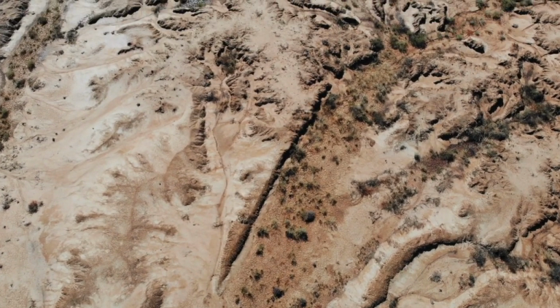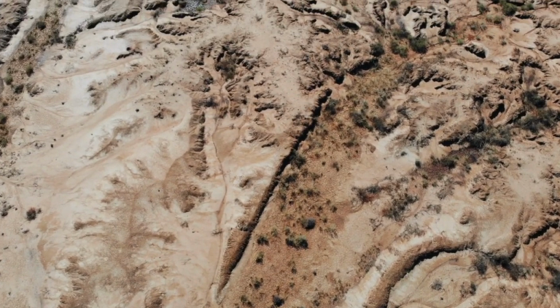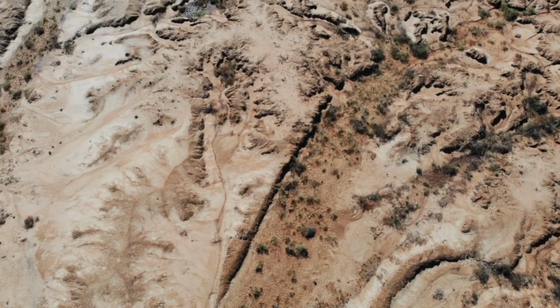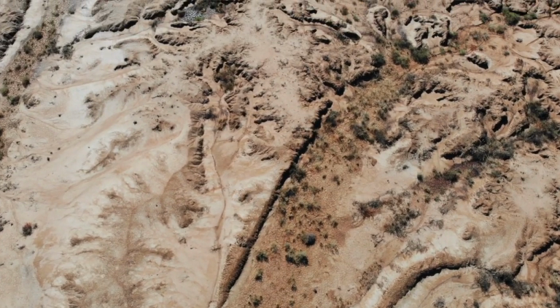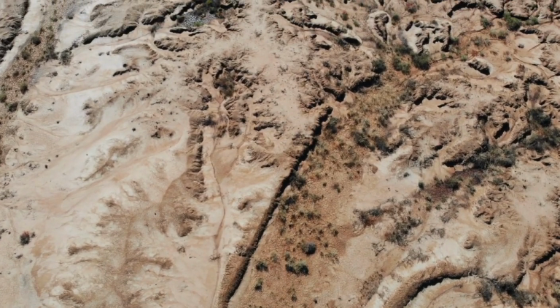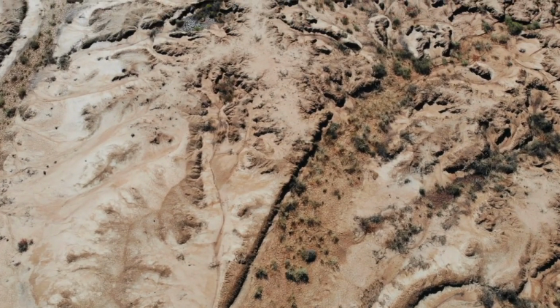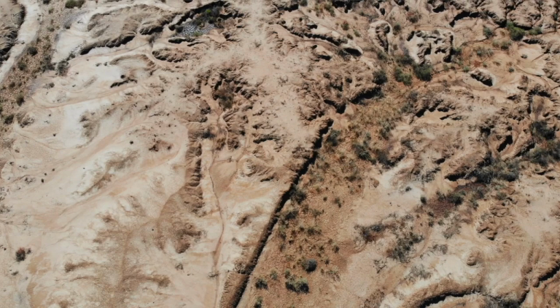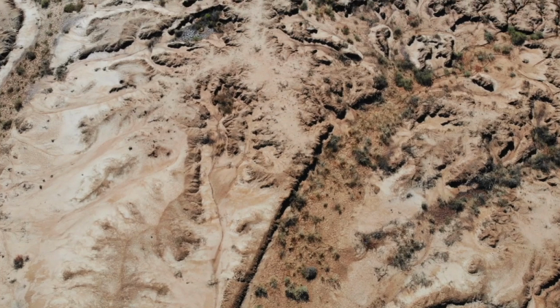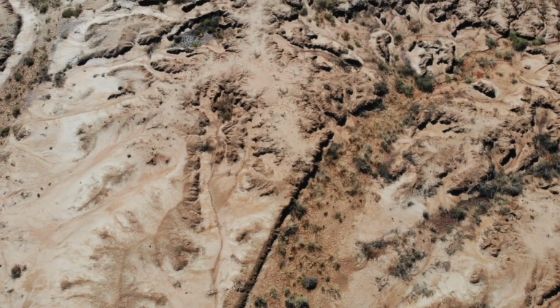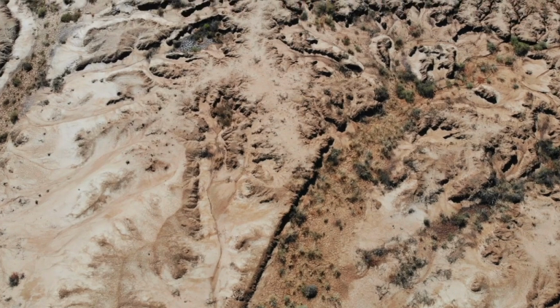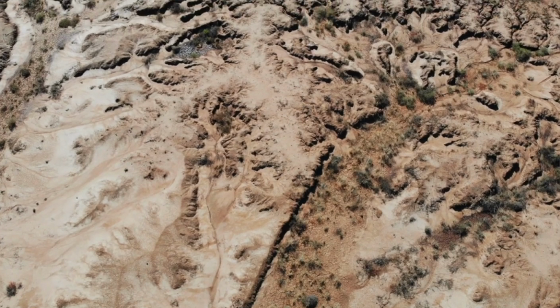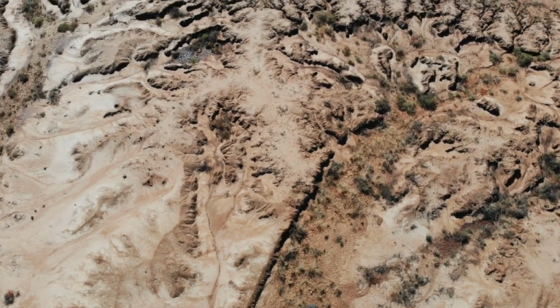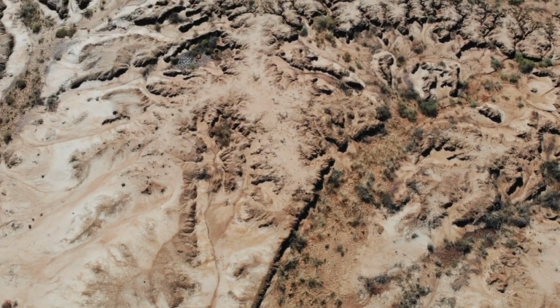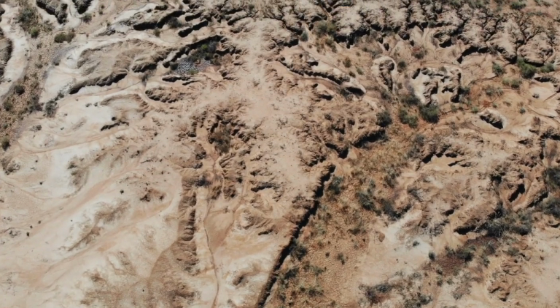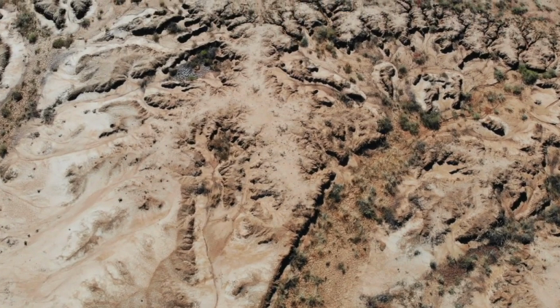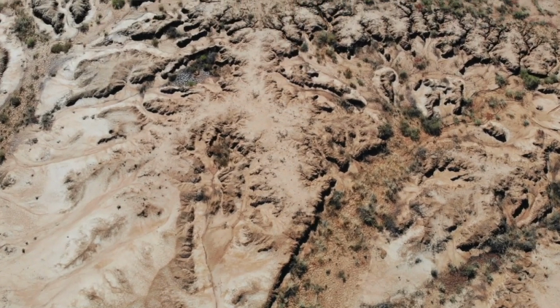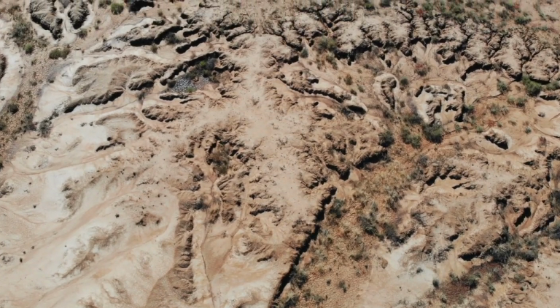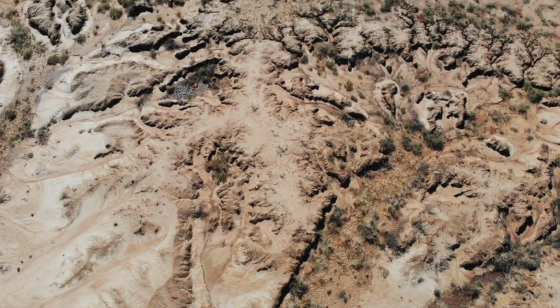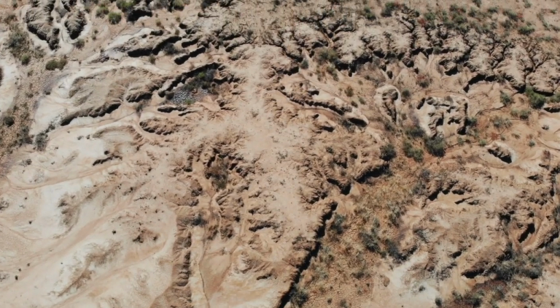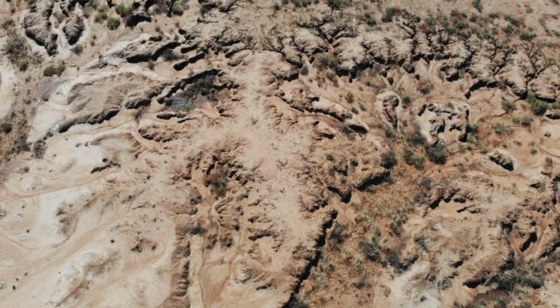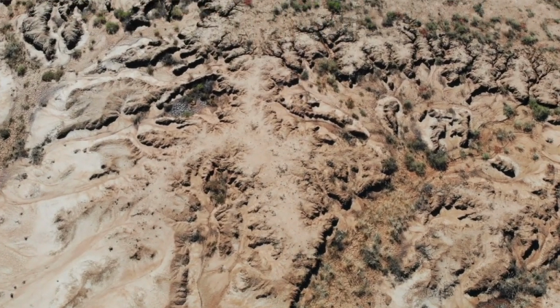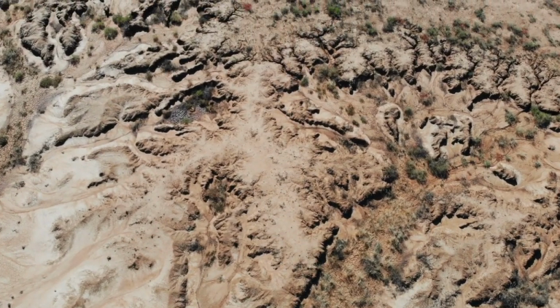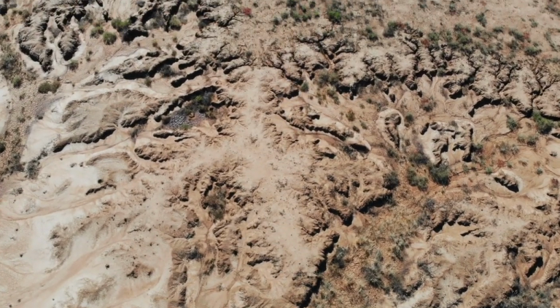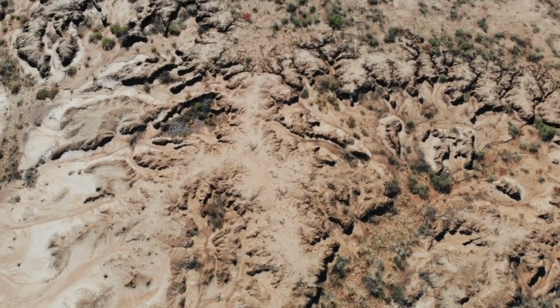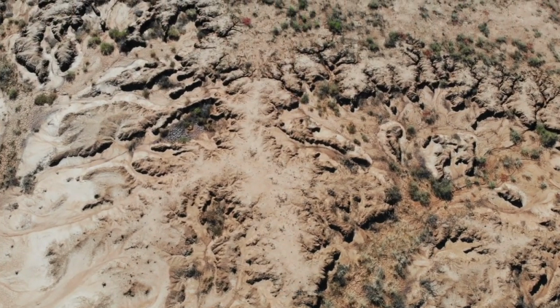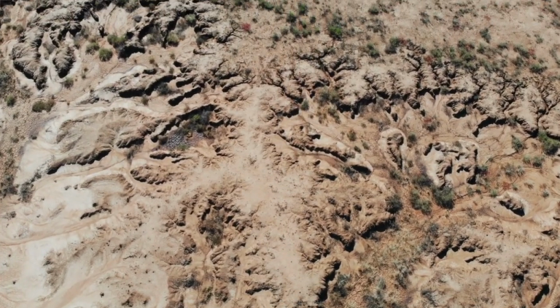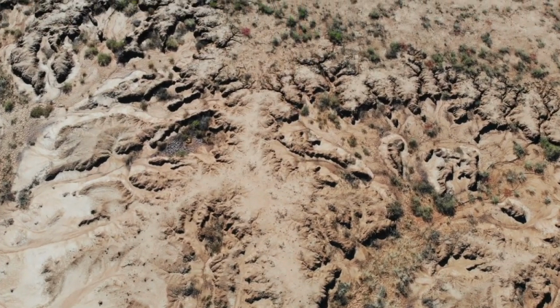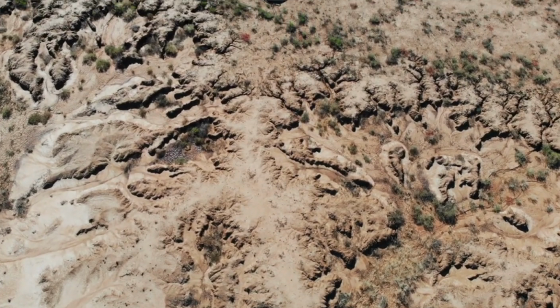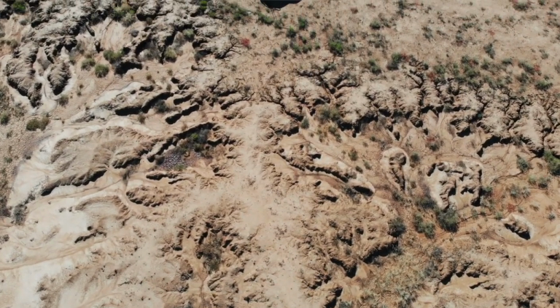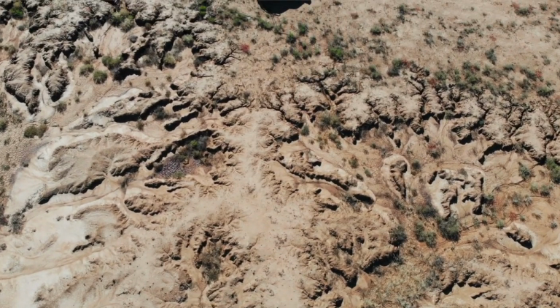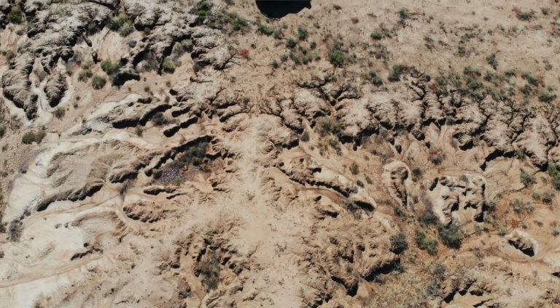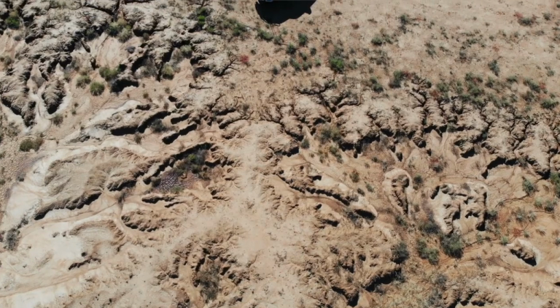It's a desertification, it's an aridification of the landscape when those features develop to that extent.